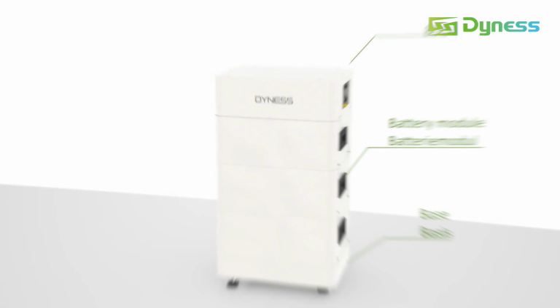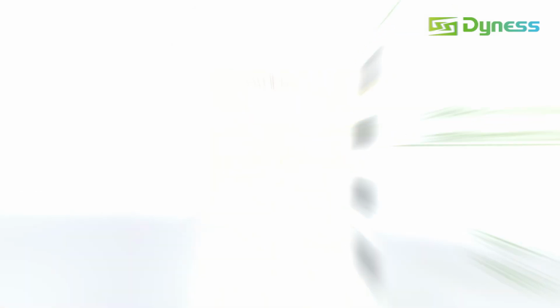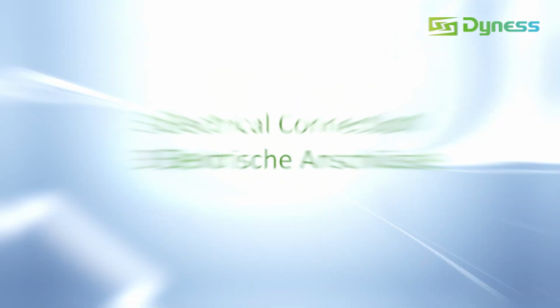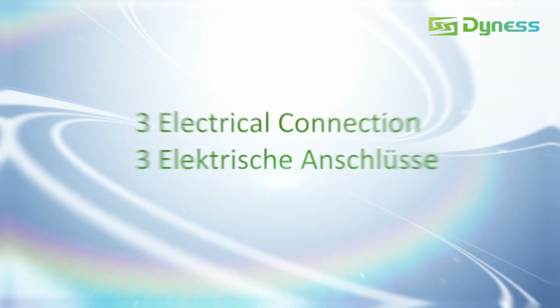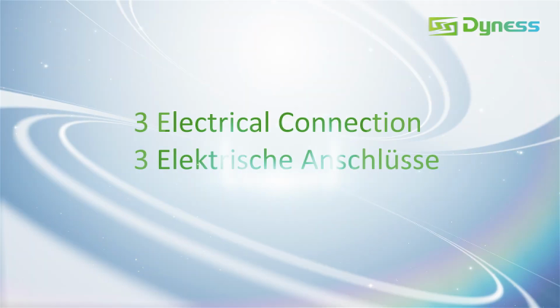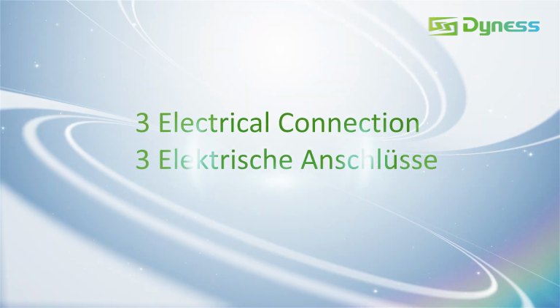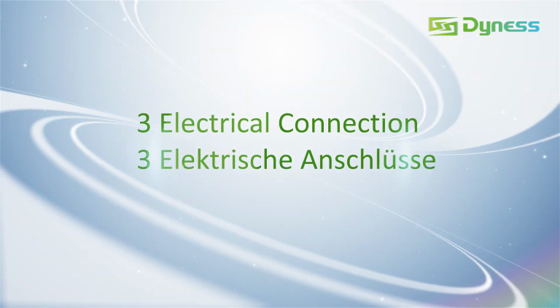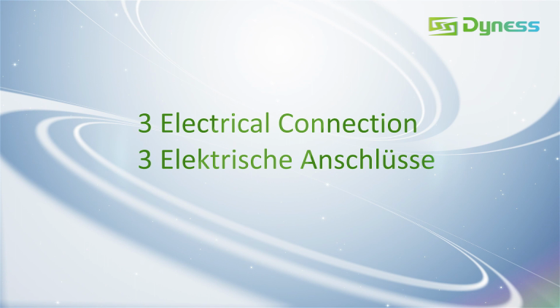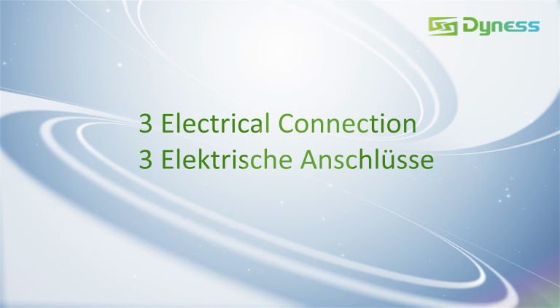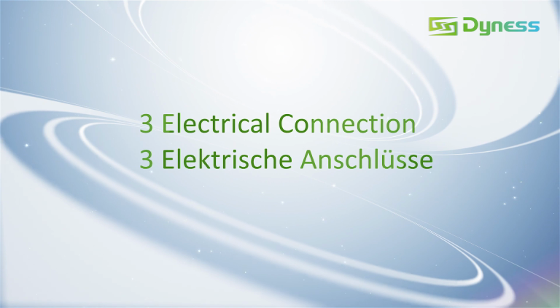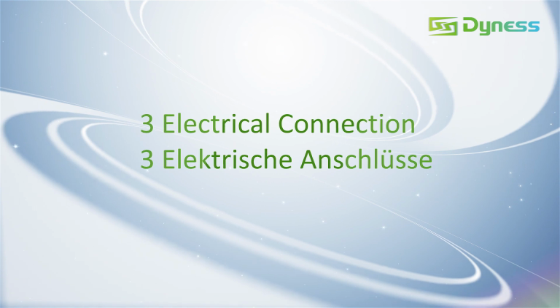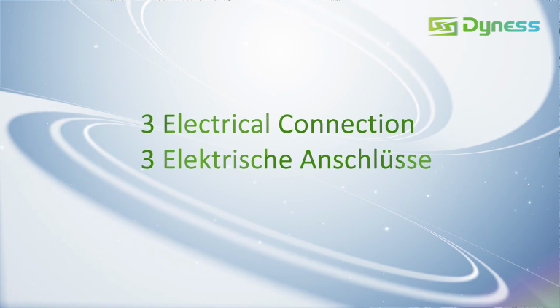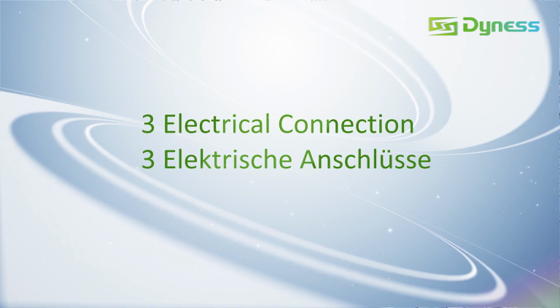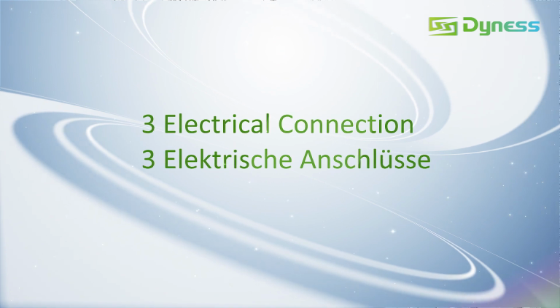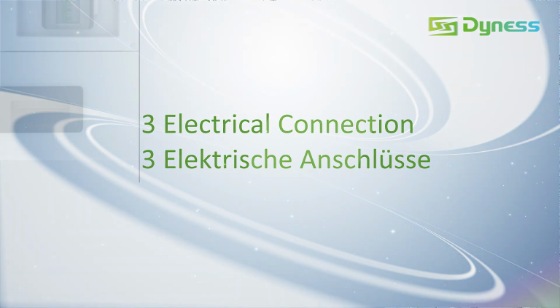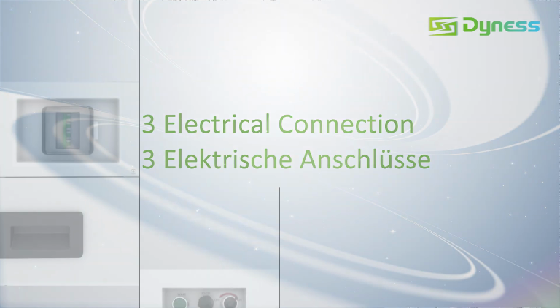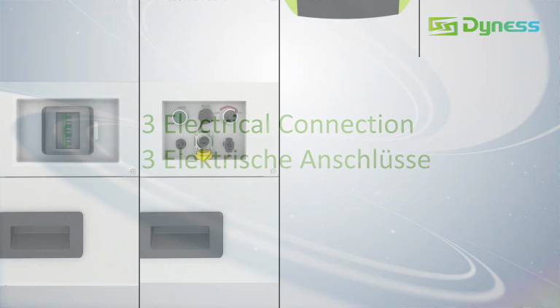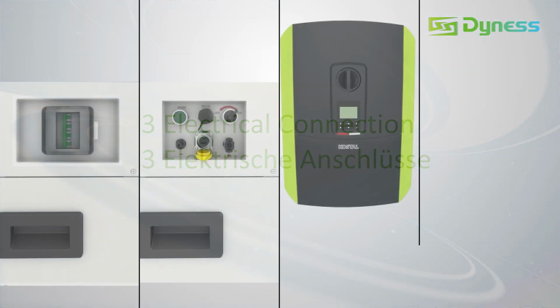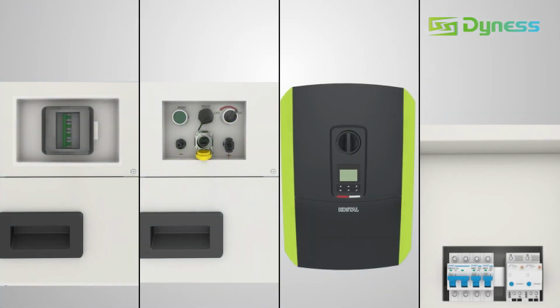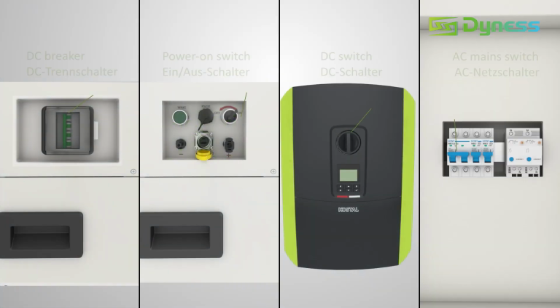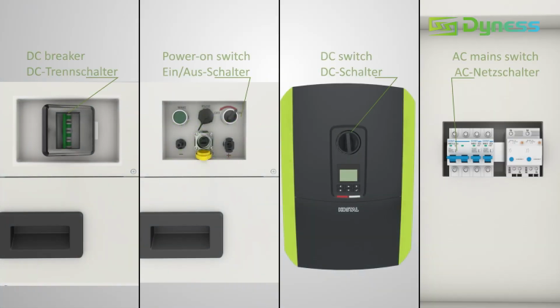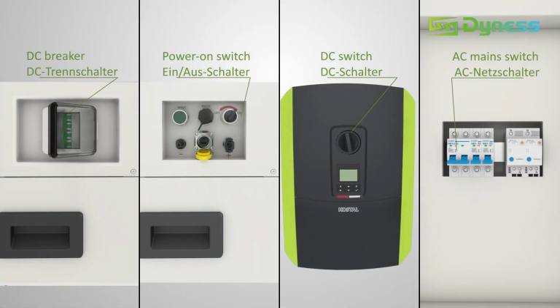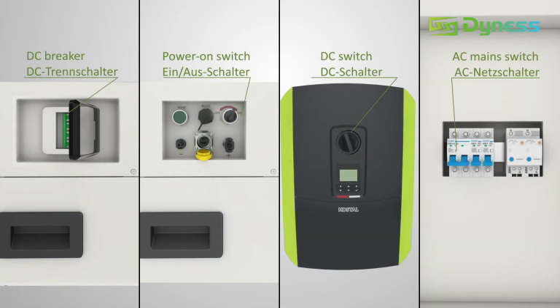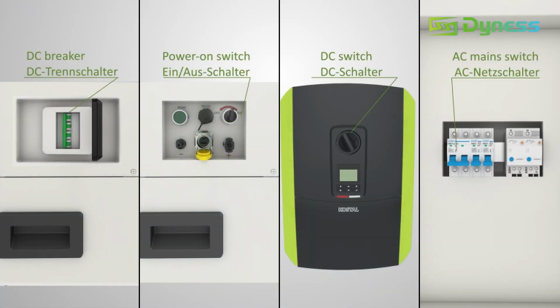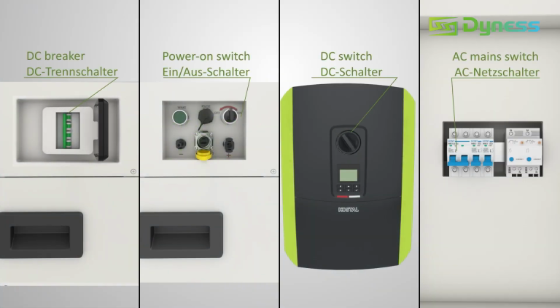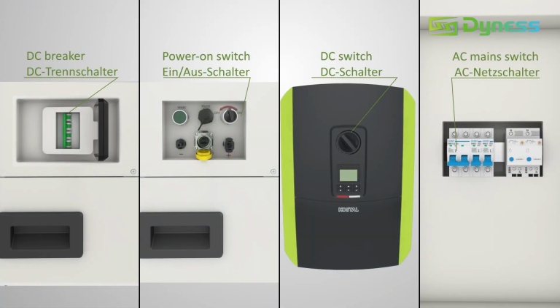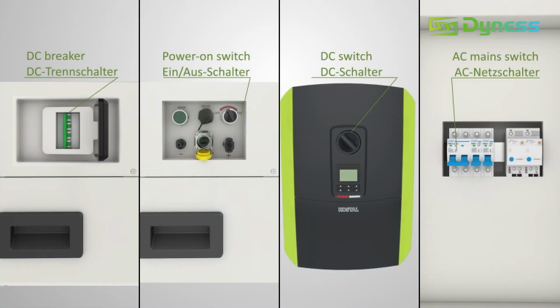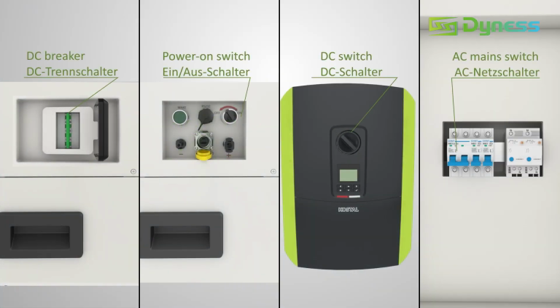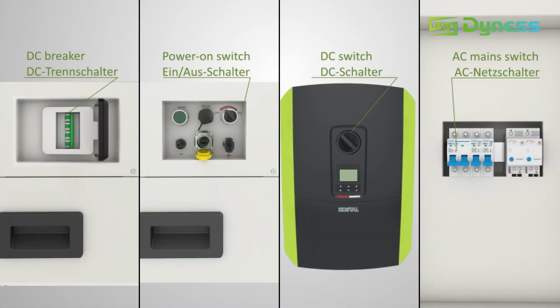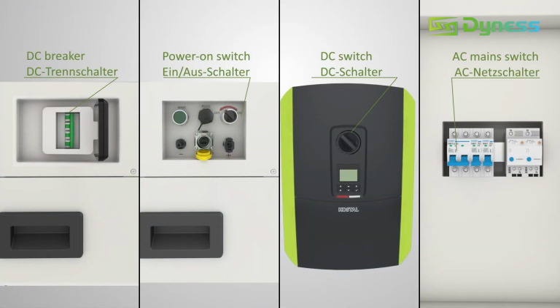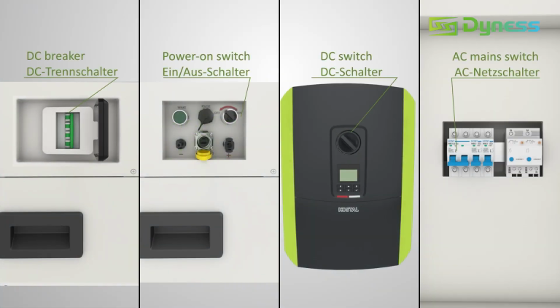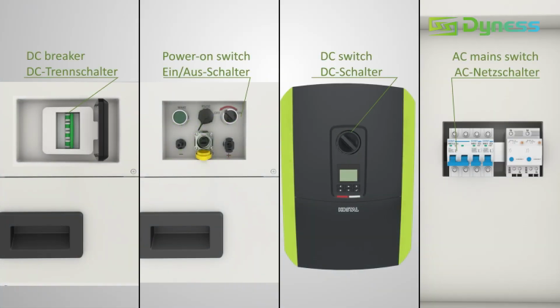Step 3: Electrical Connection. Before connection, ensure all switches are off.